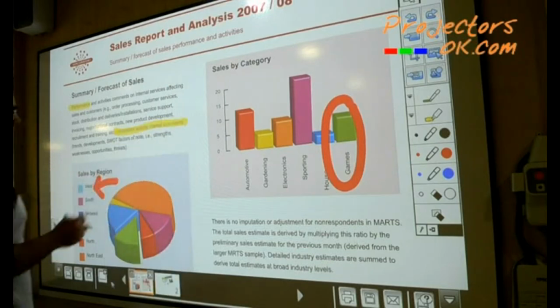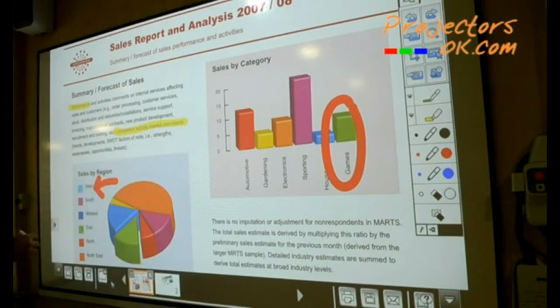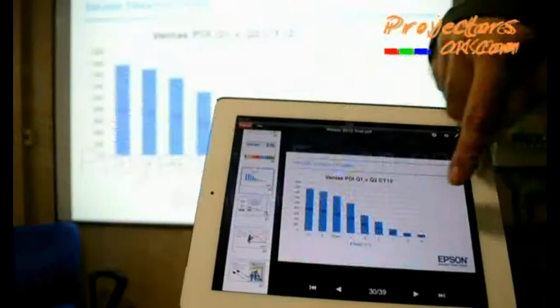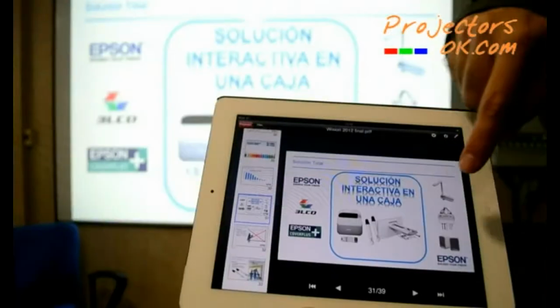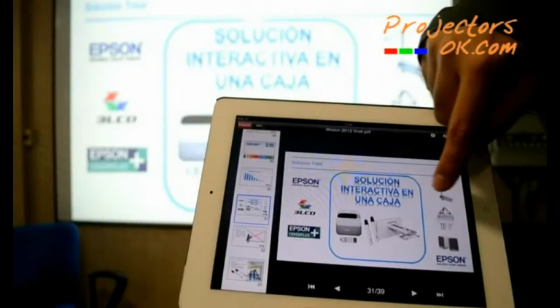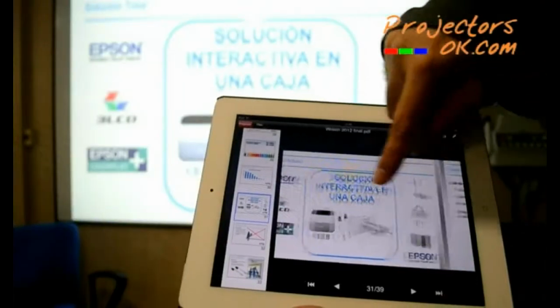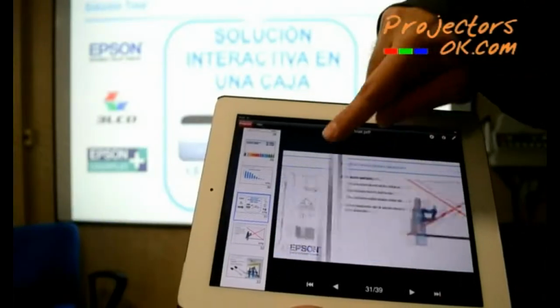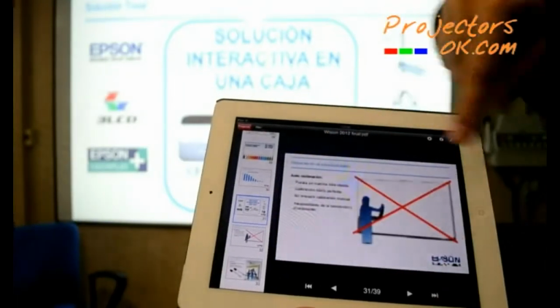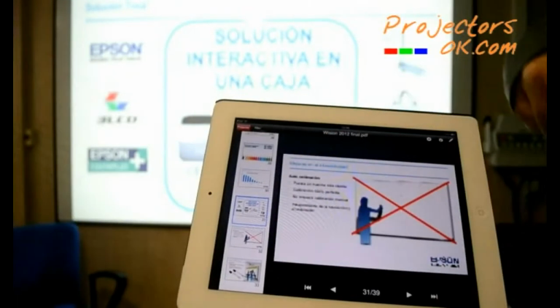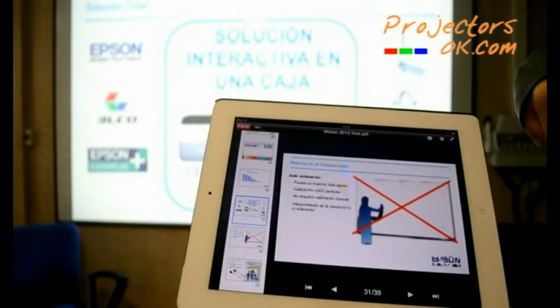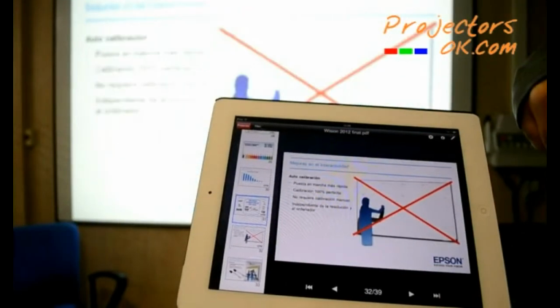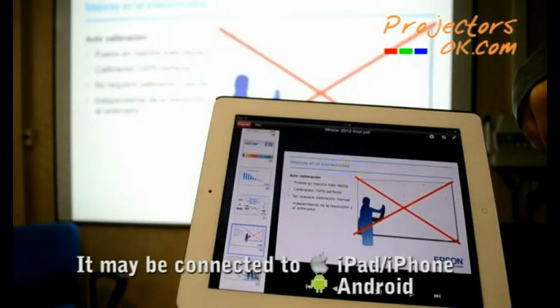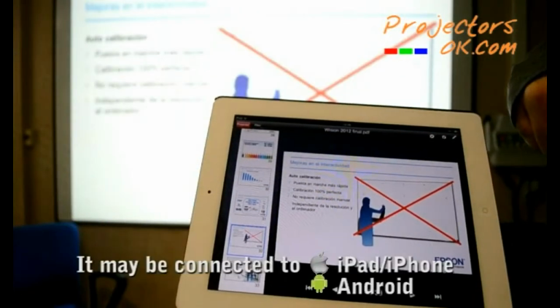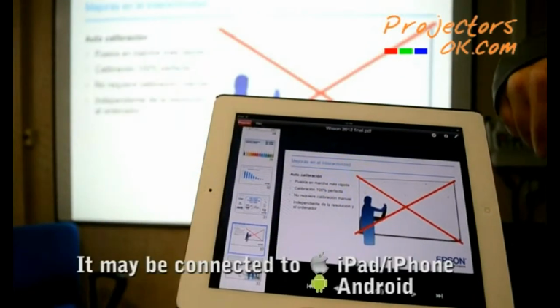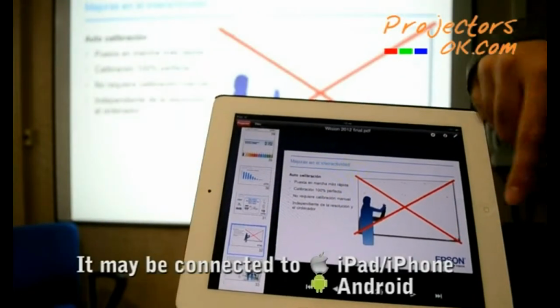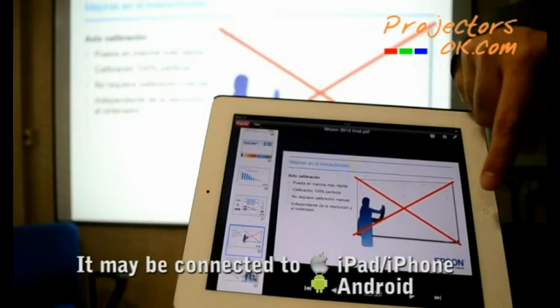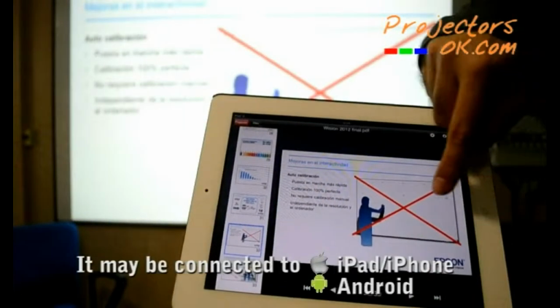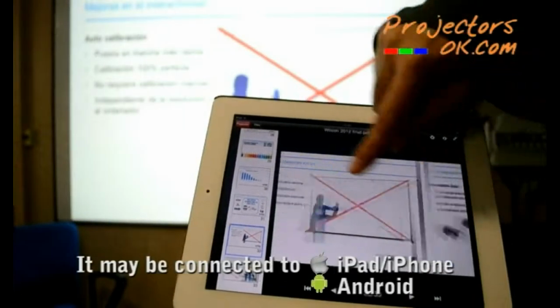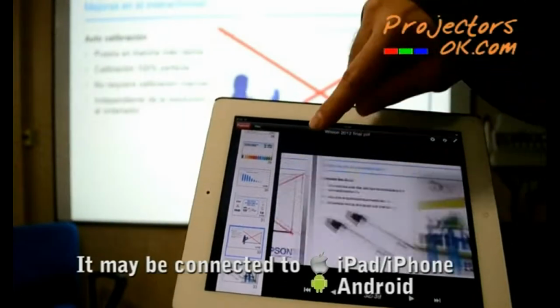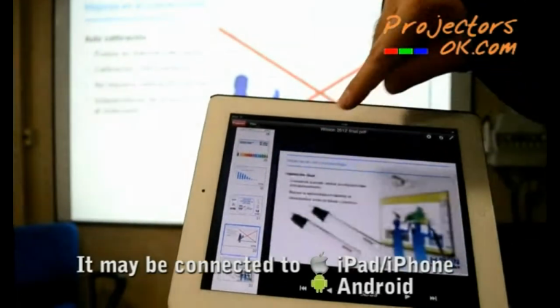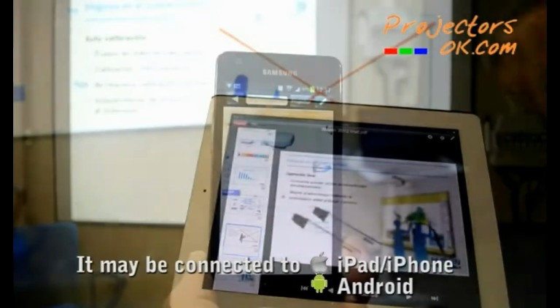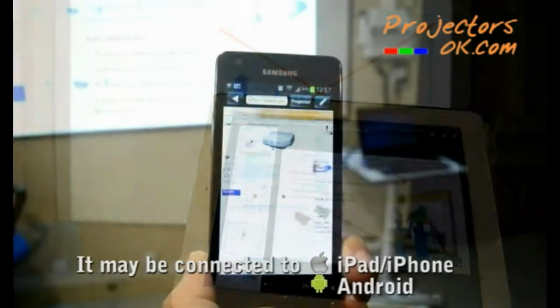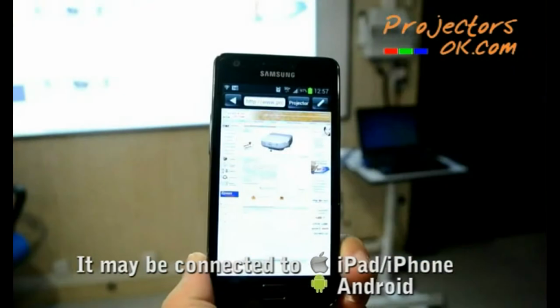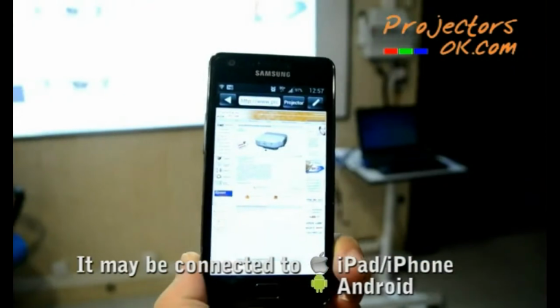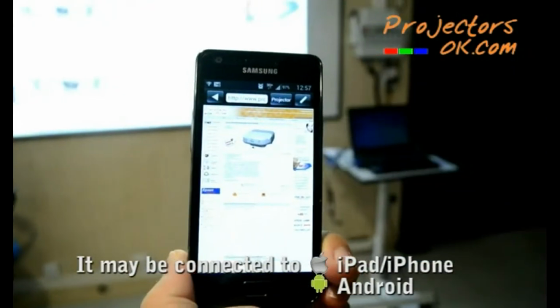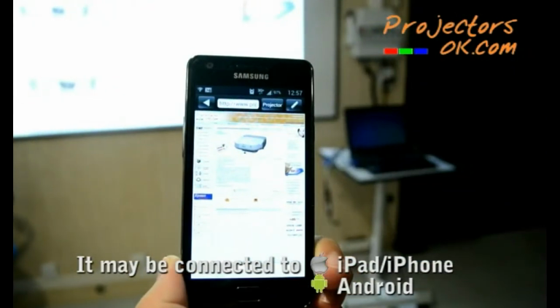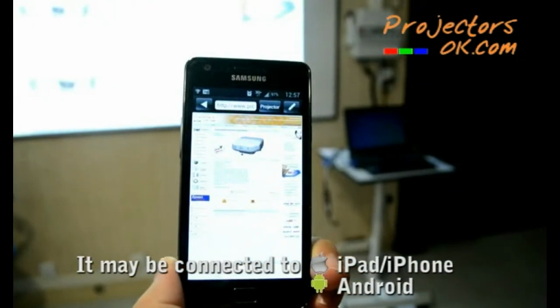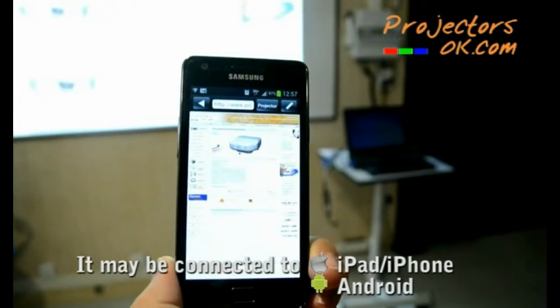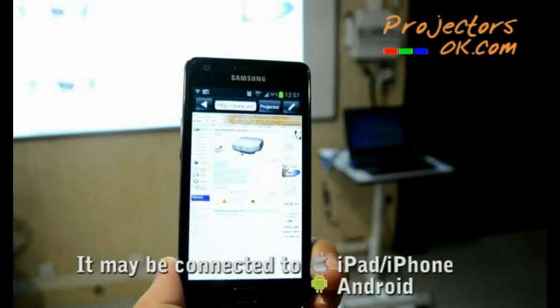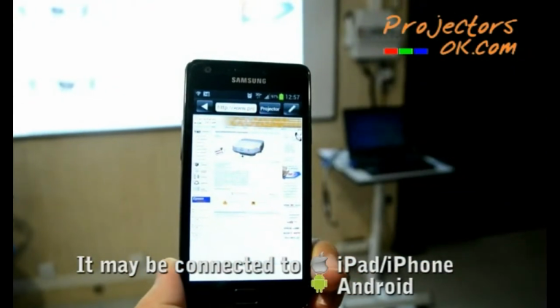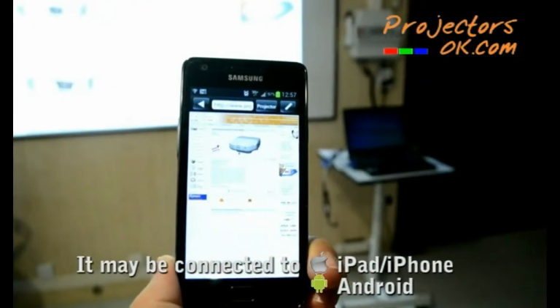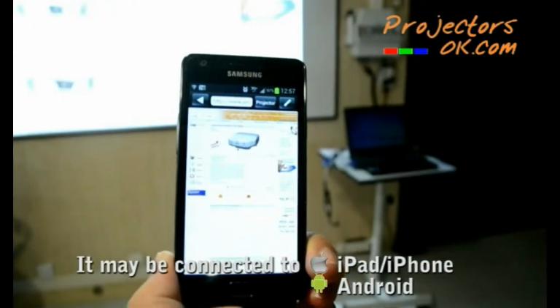You may also connect any device in order to project images — a computer, iPad, iPhone, or Android device.